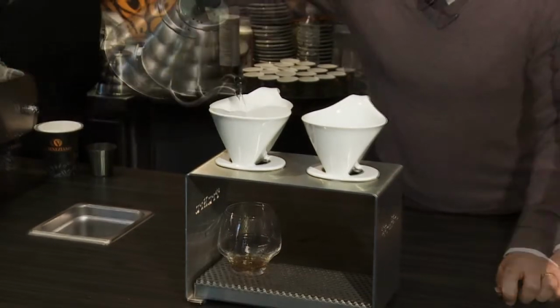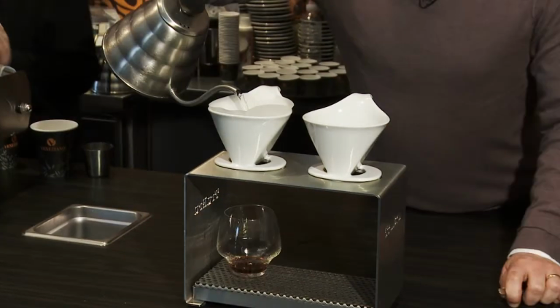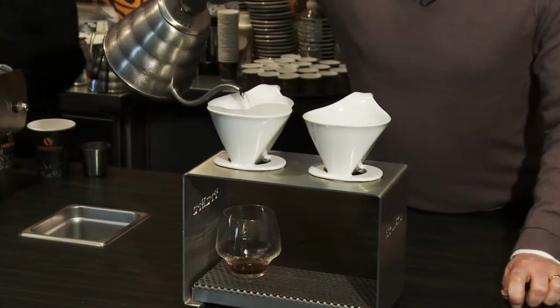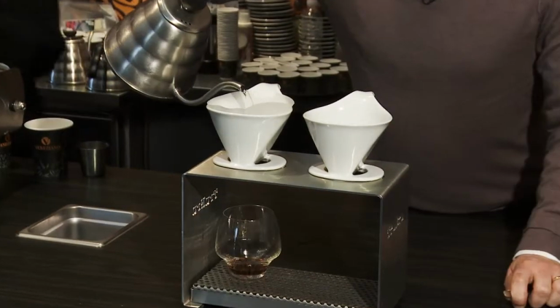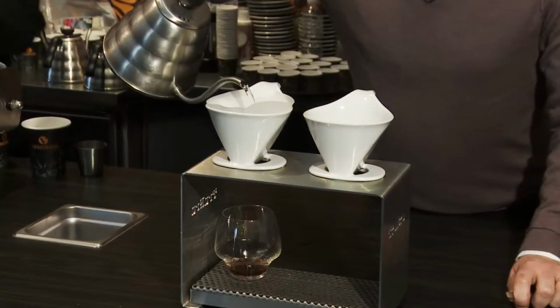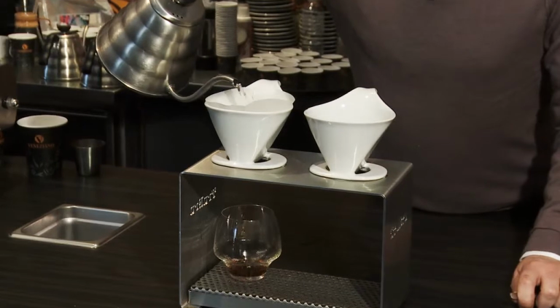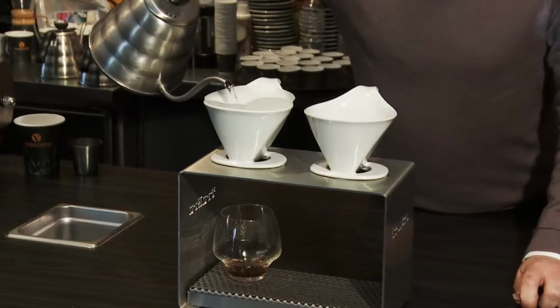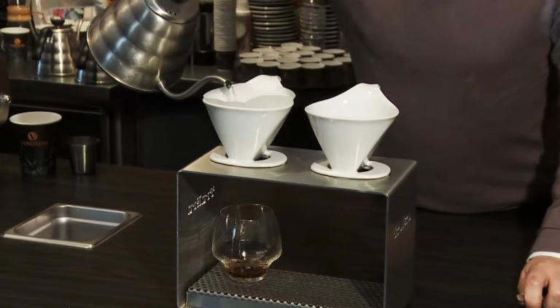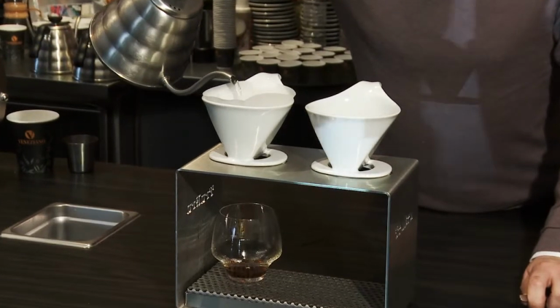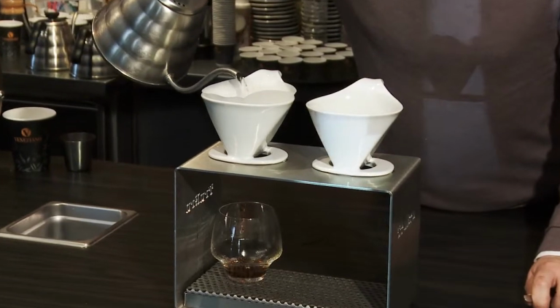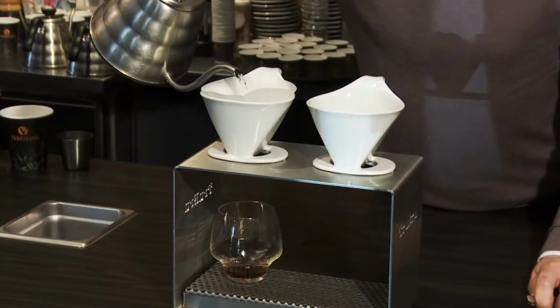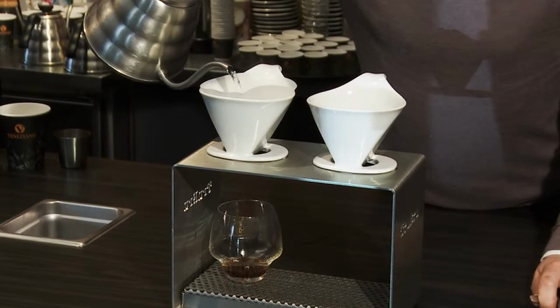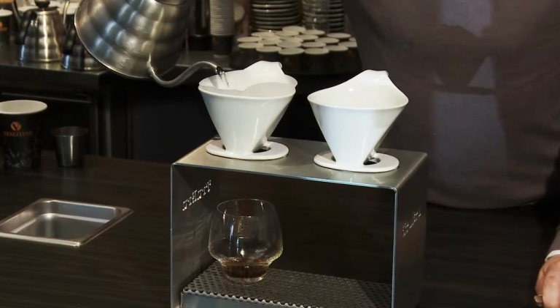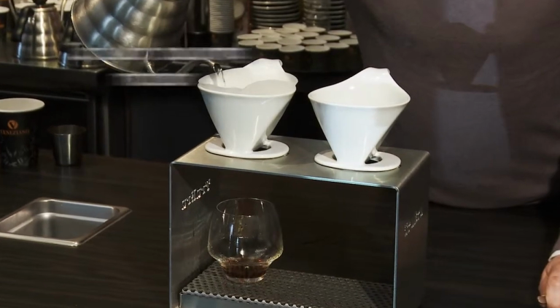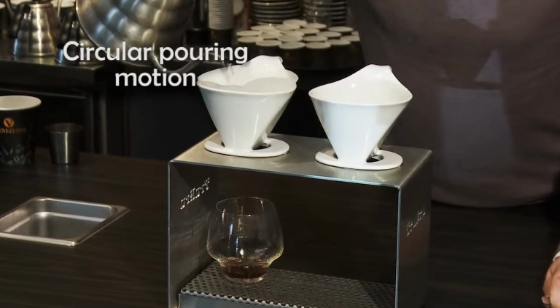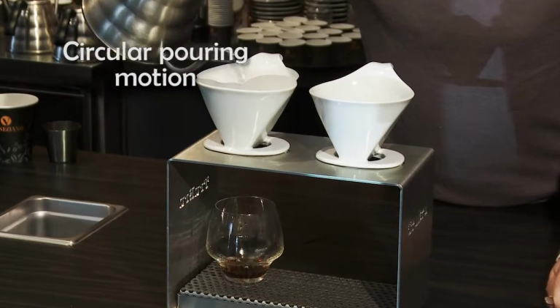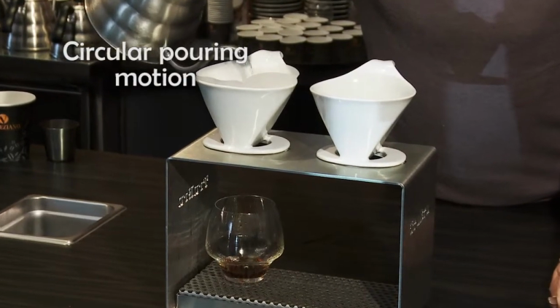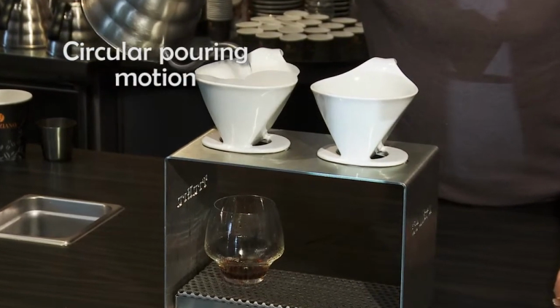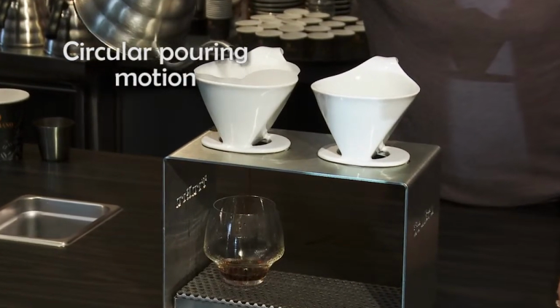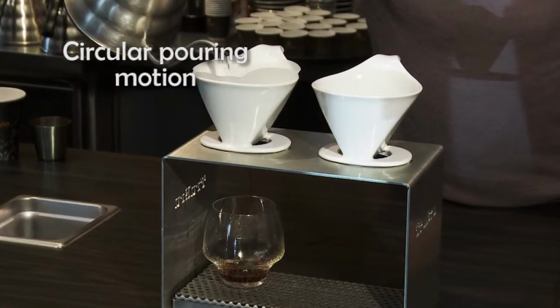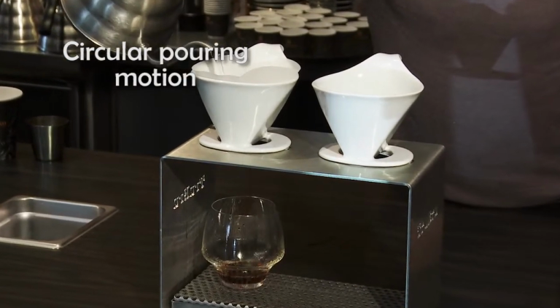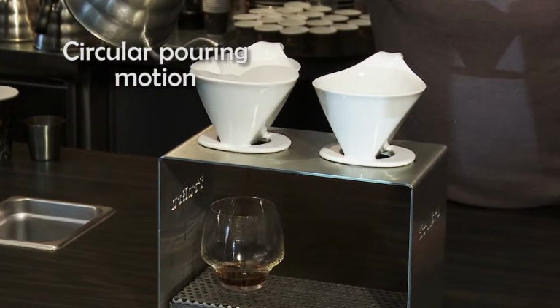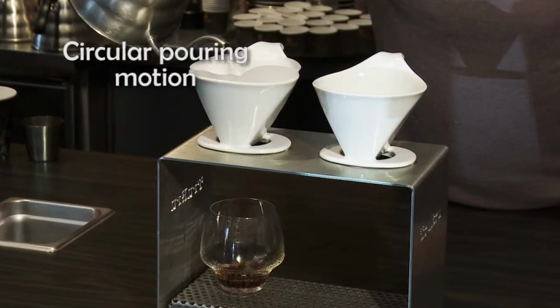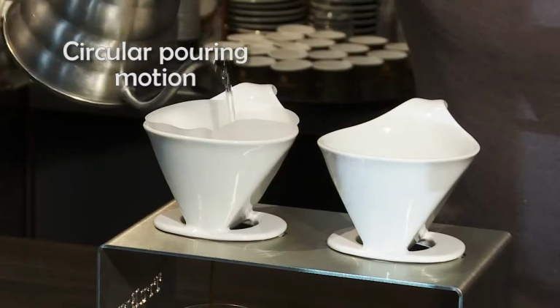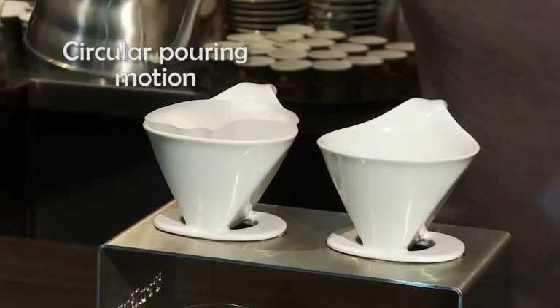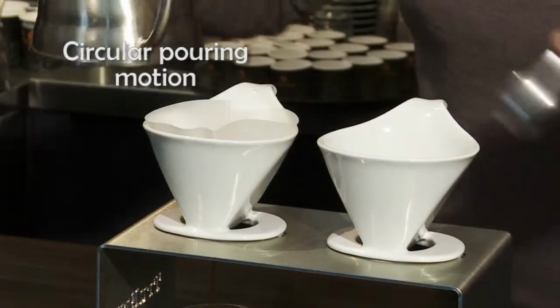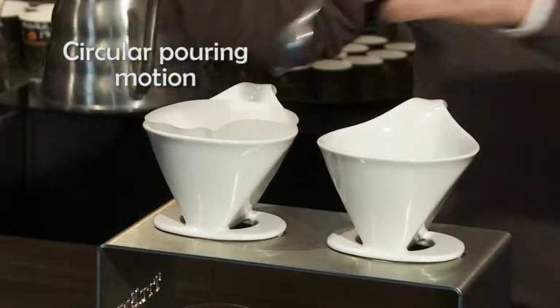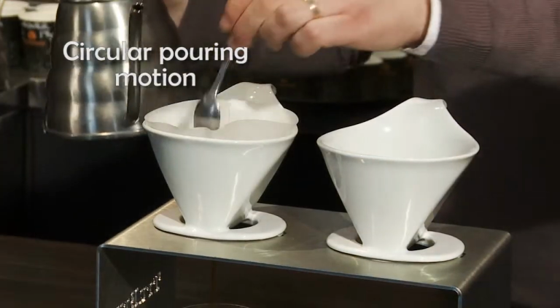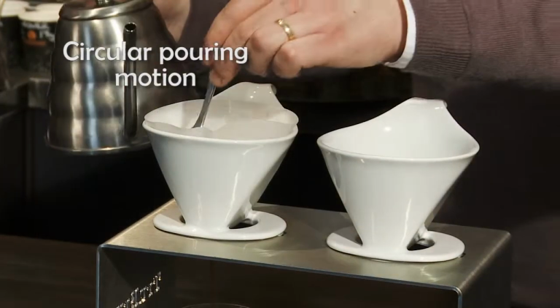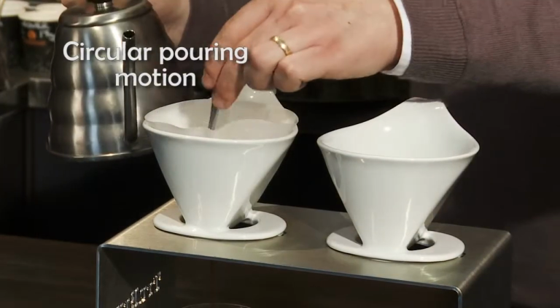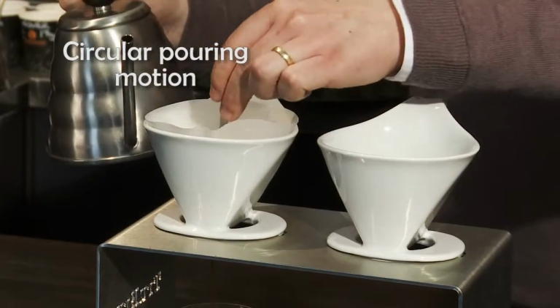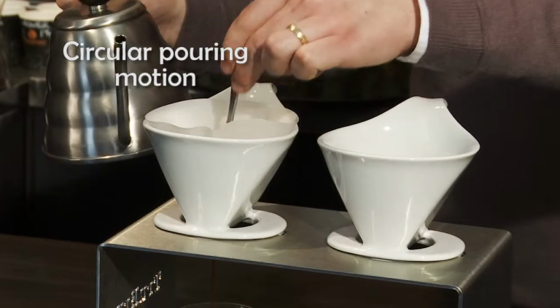Once it settles down, we're going to fill our cone in a circular motion, and we're going to make sure there's no clumping.